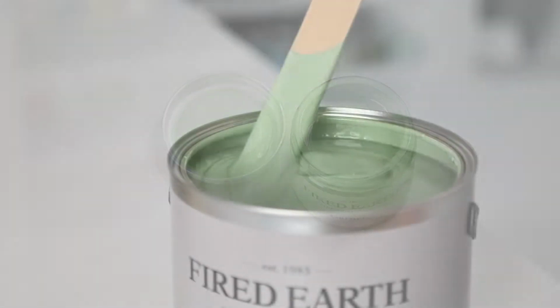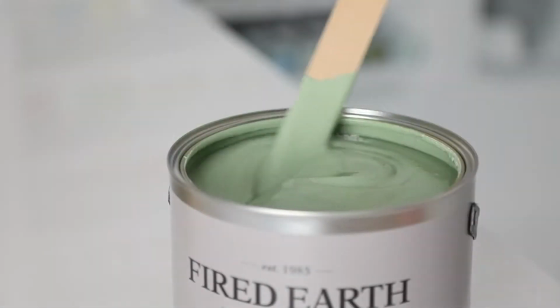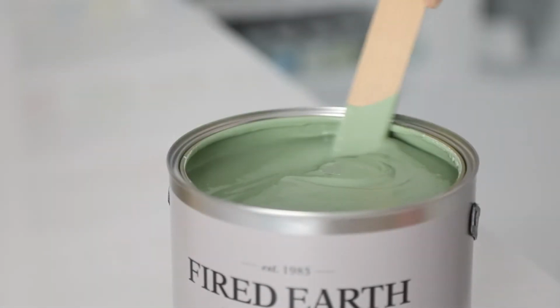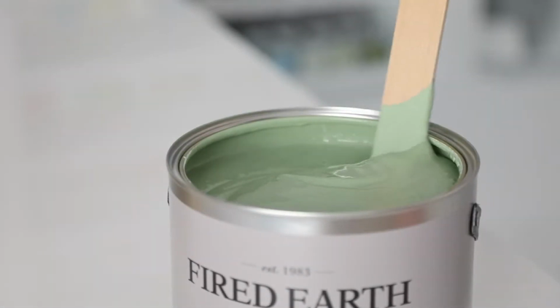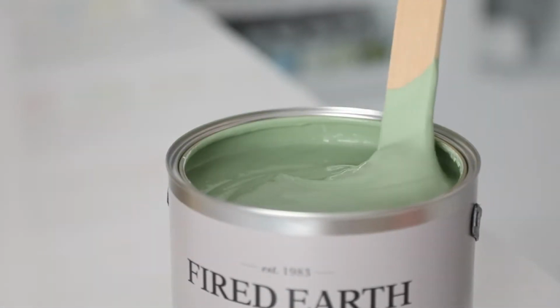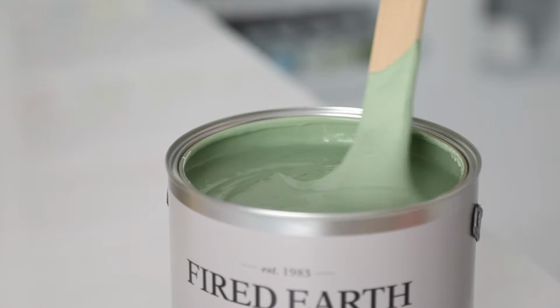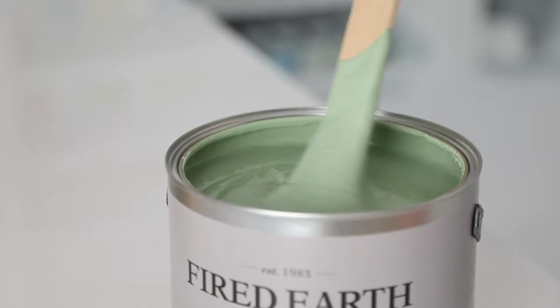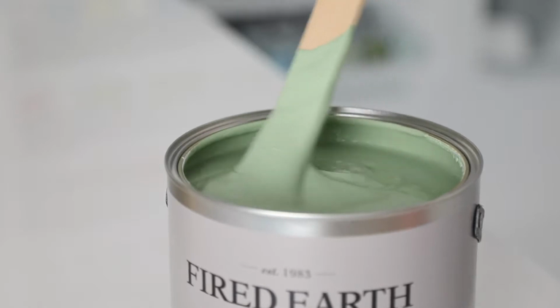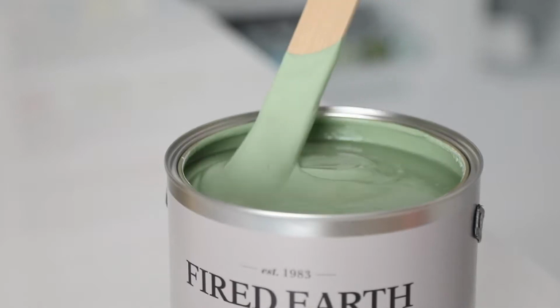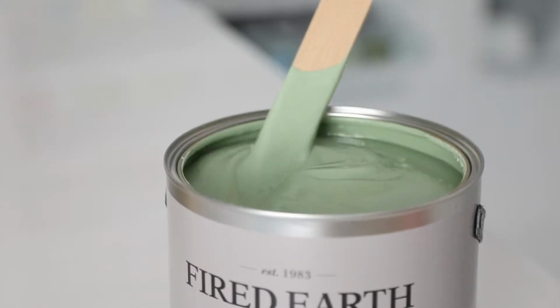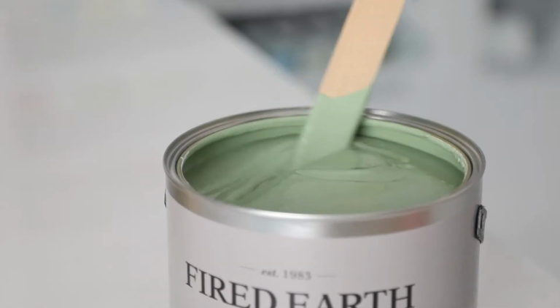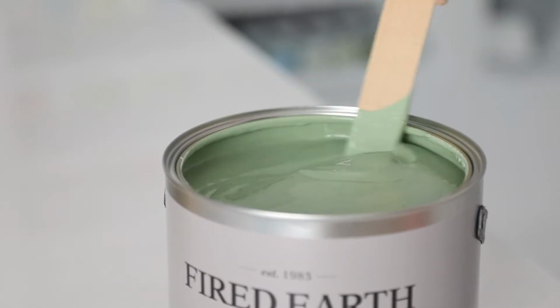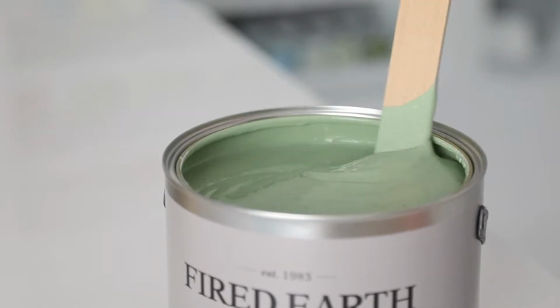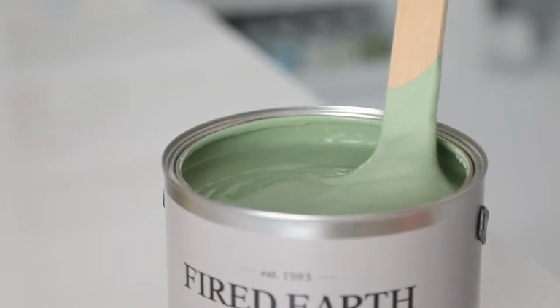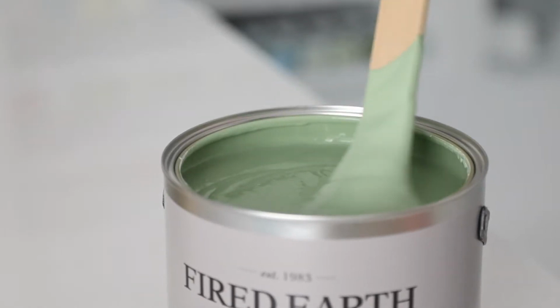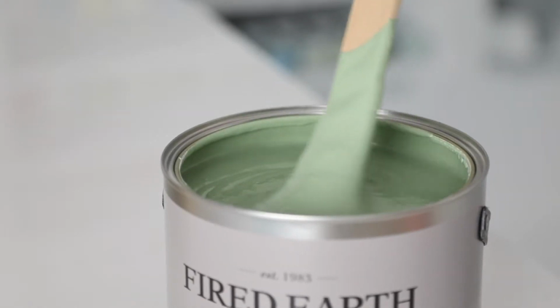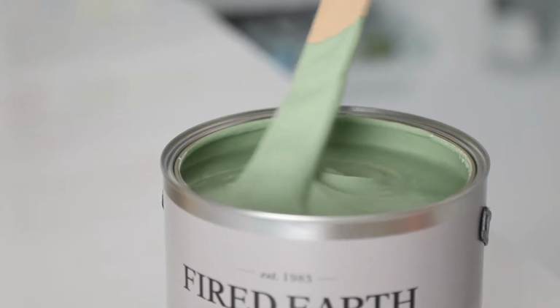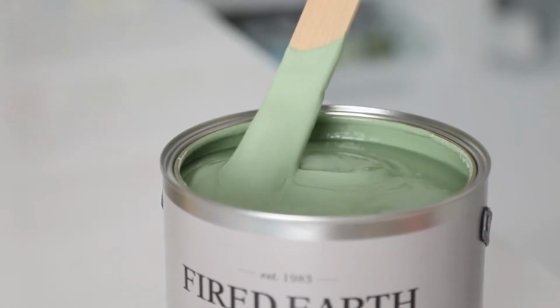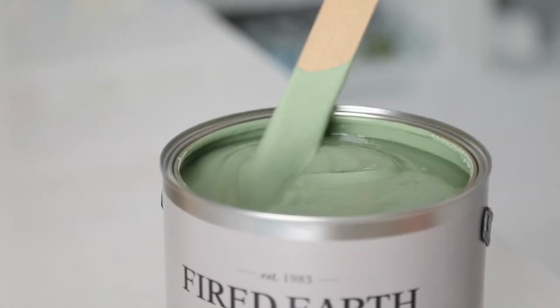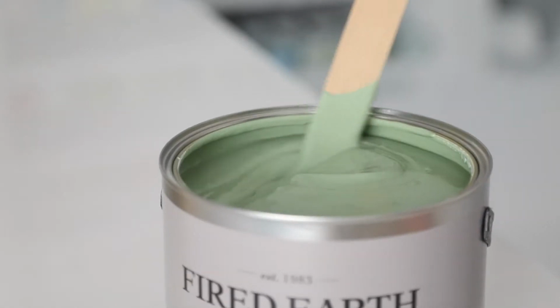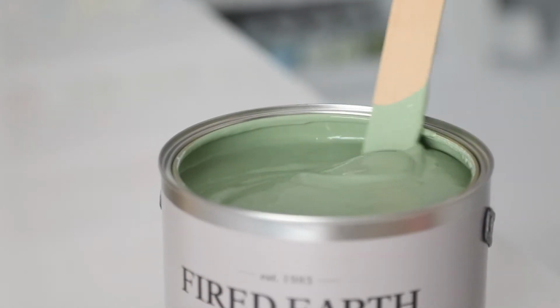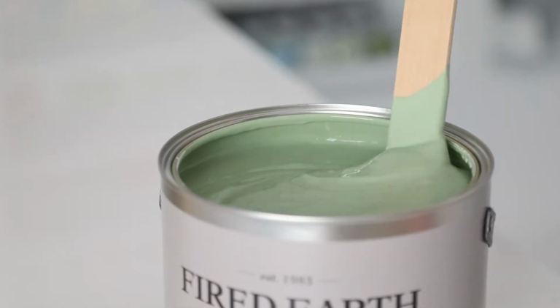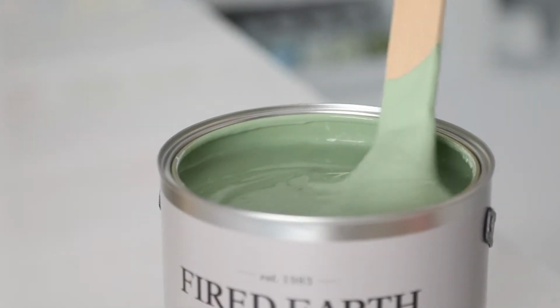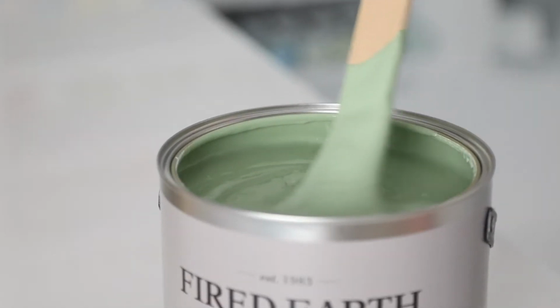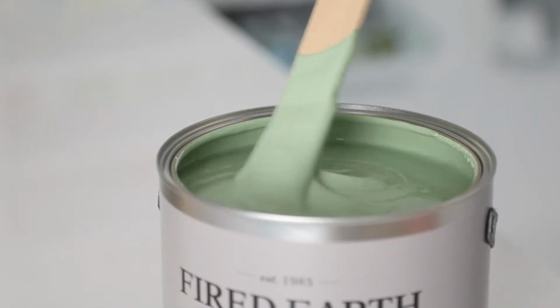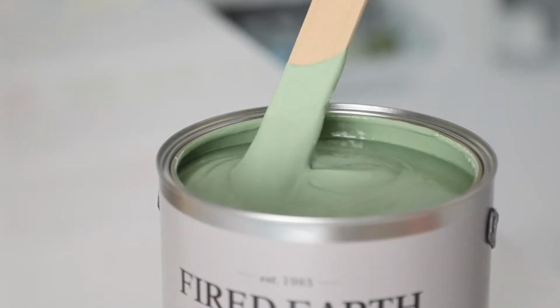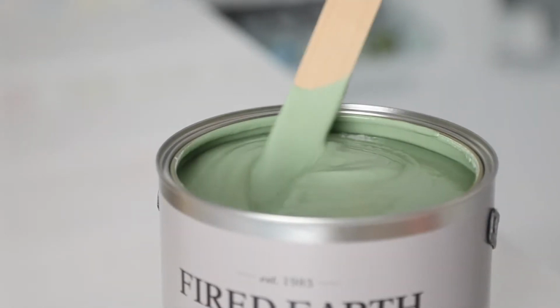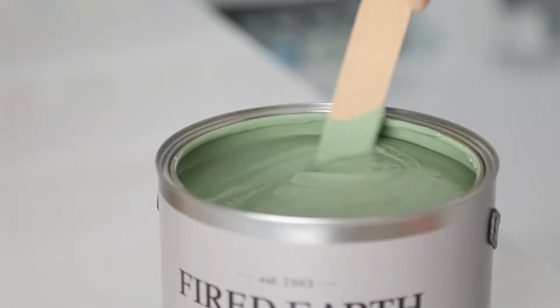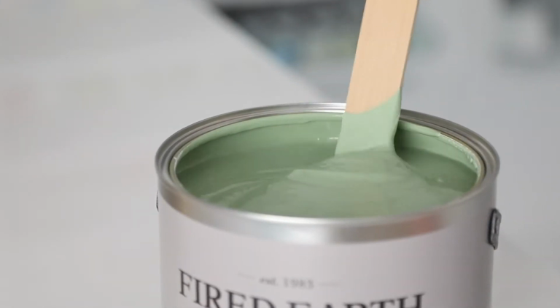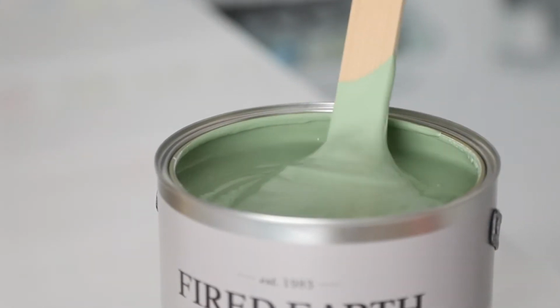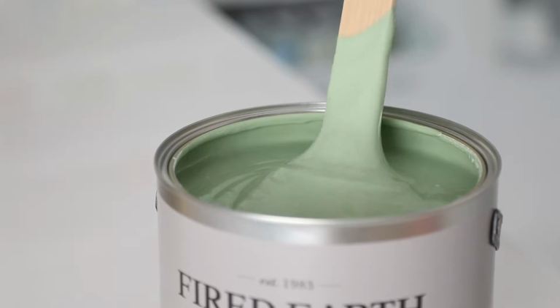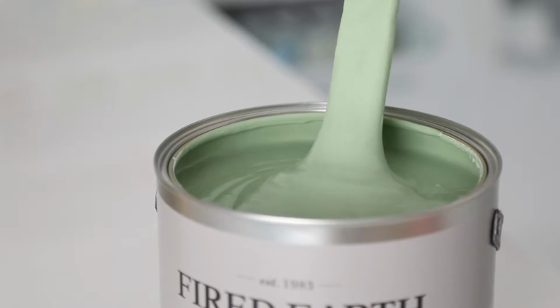Available in a variety of finishes including matte emulsion, eggshell and exterior masonry.